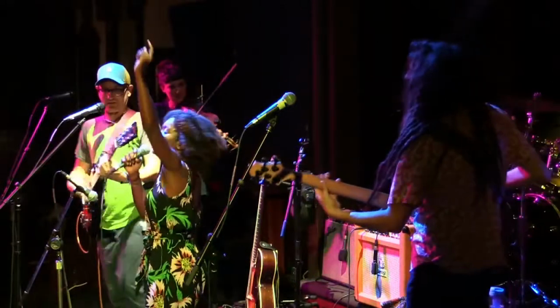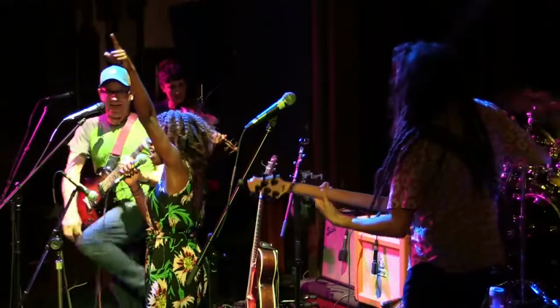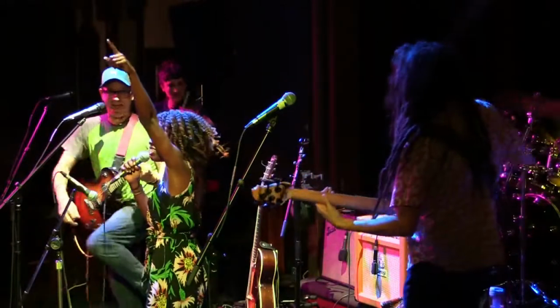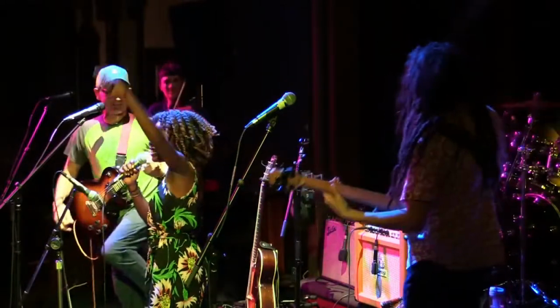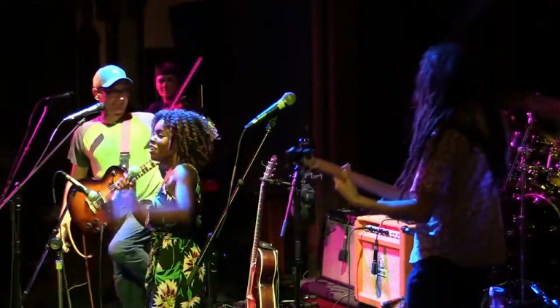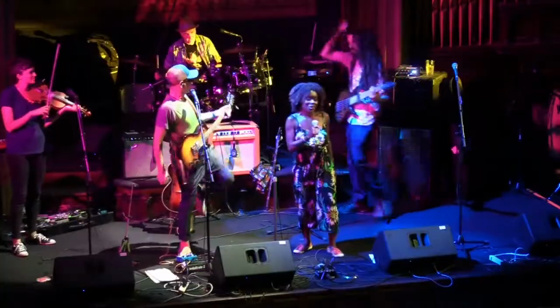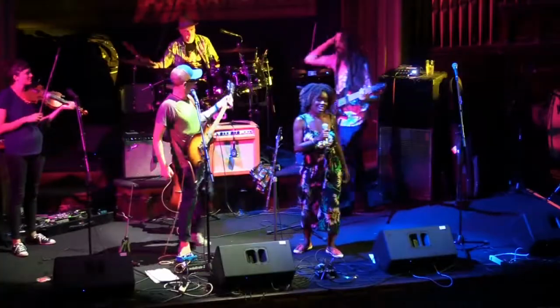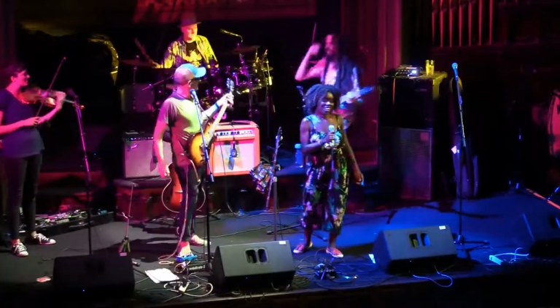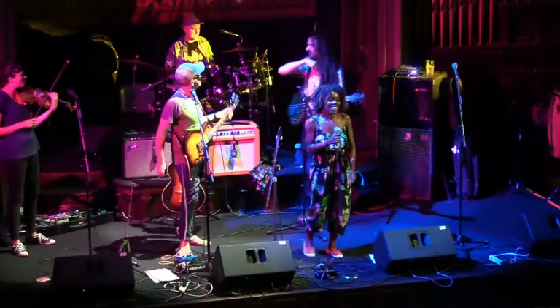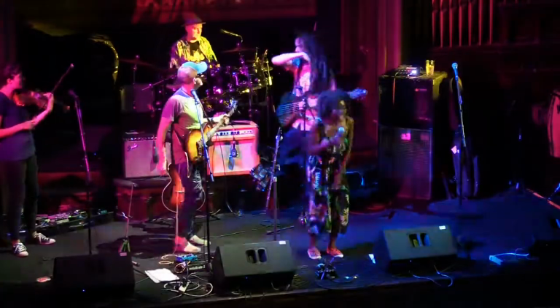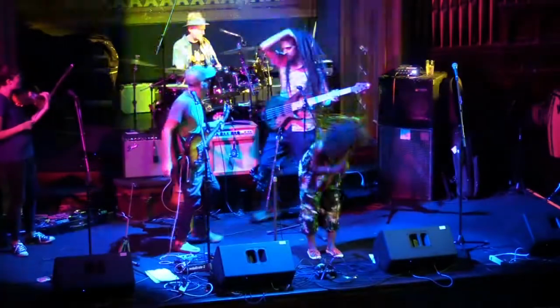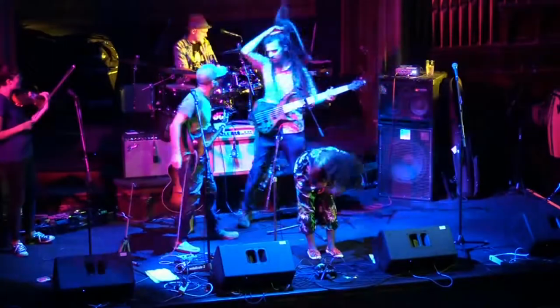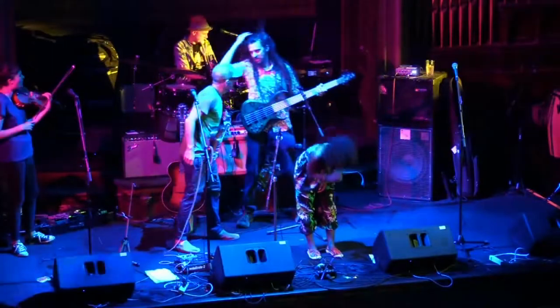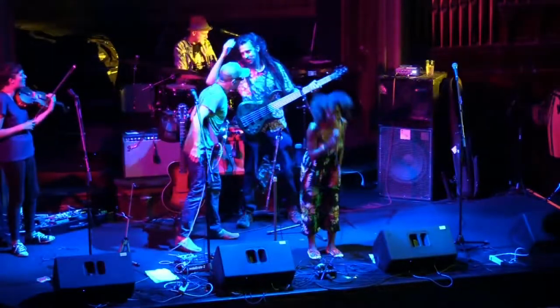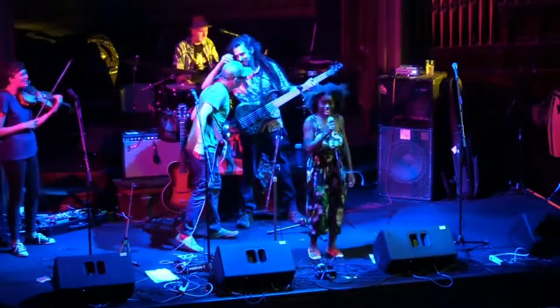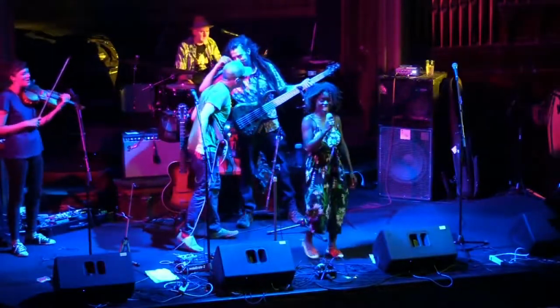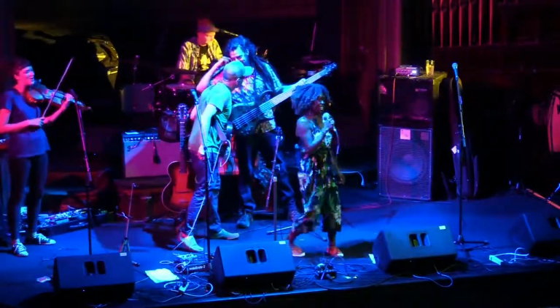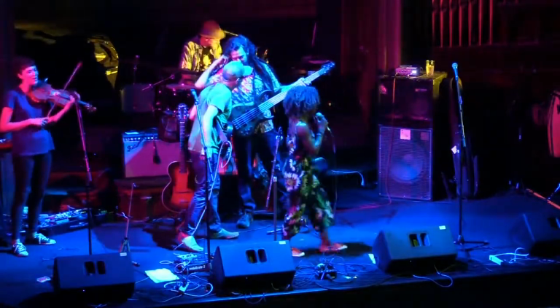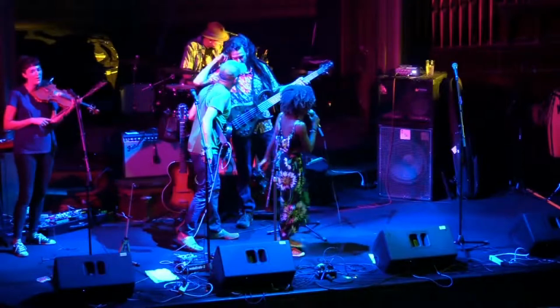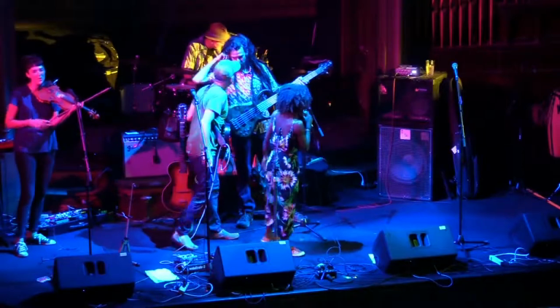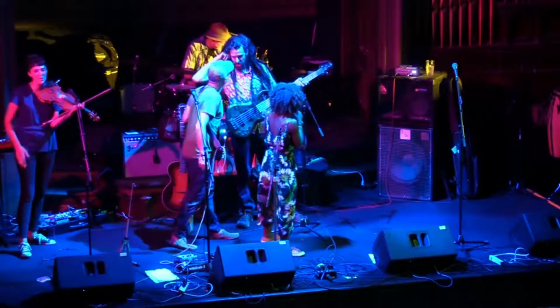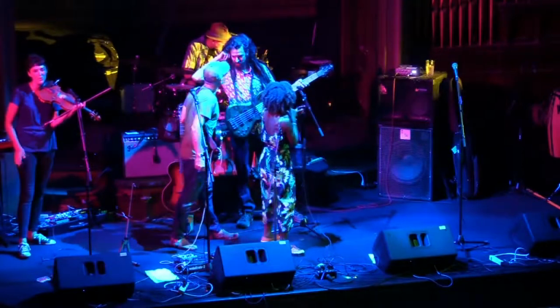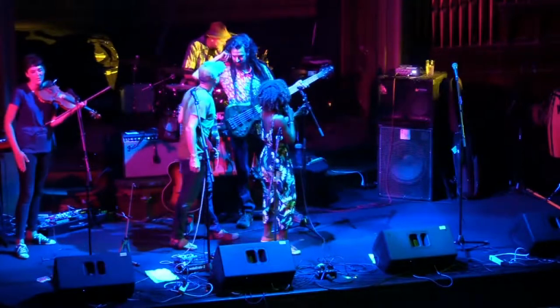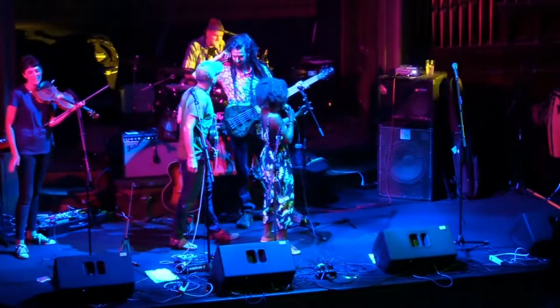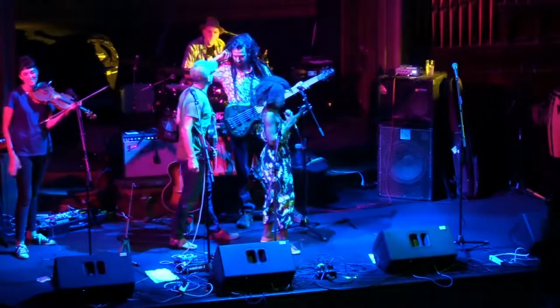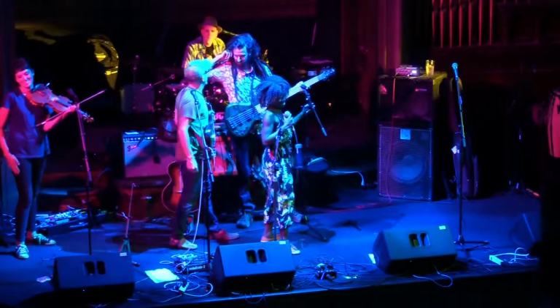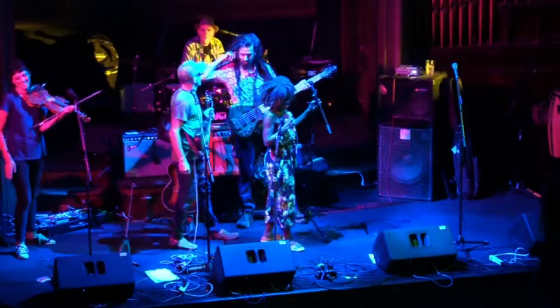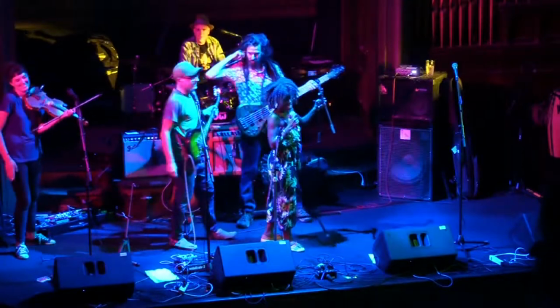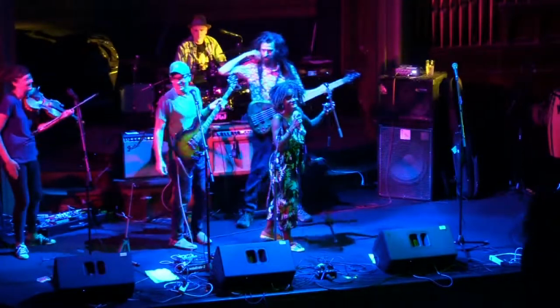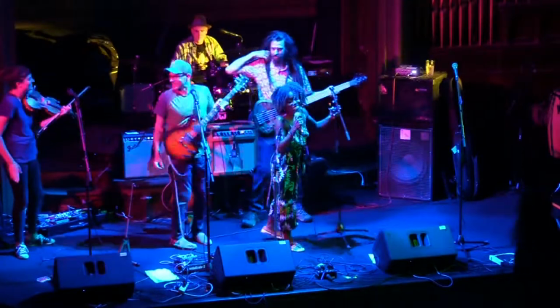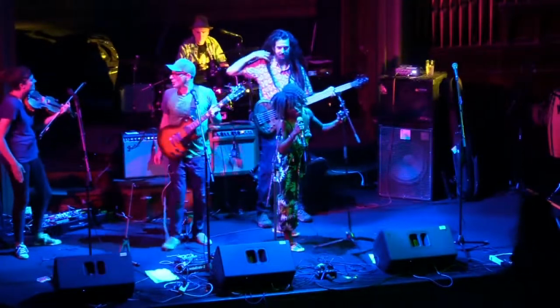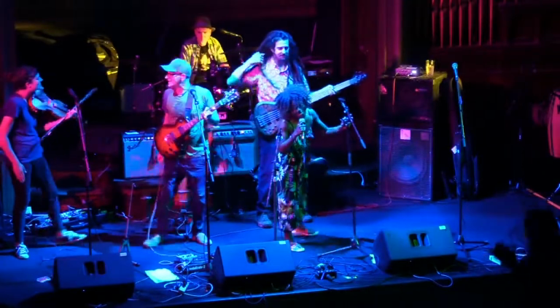You guys were great! Dance, dance, dance.